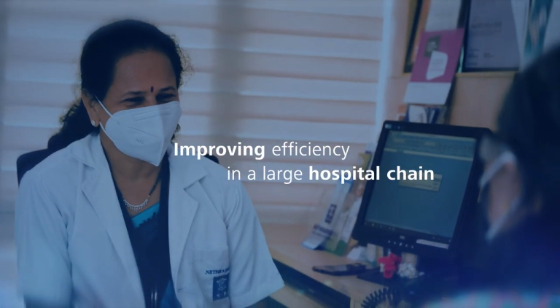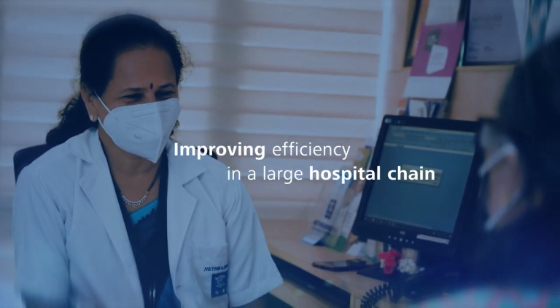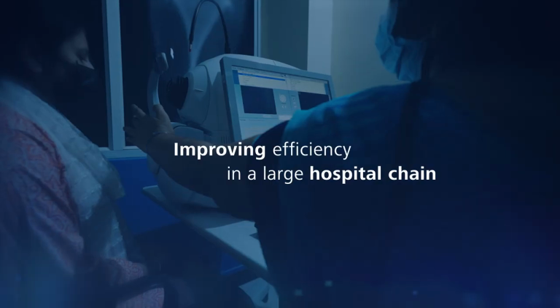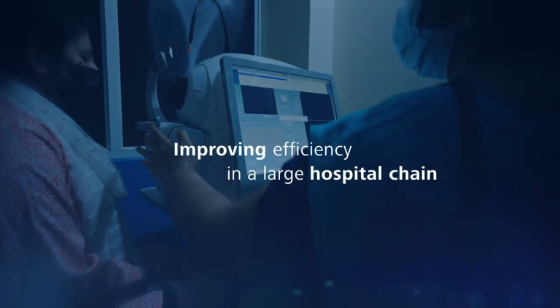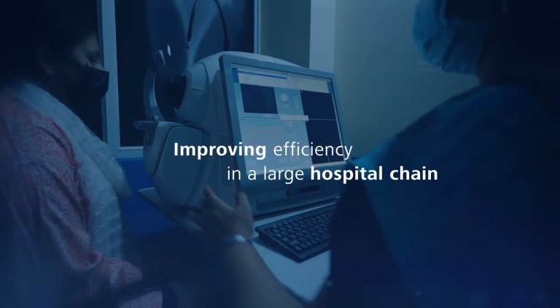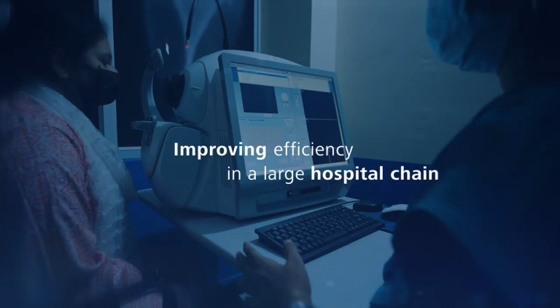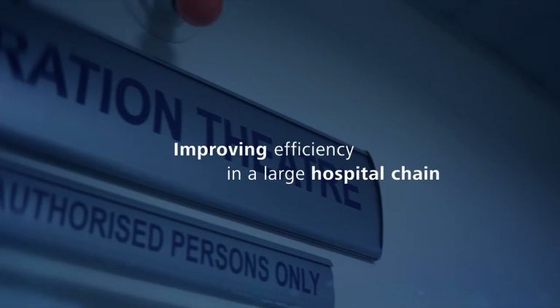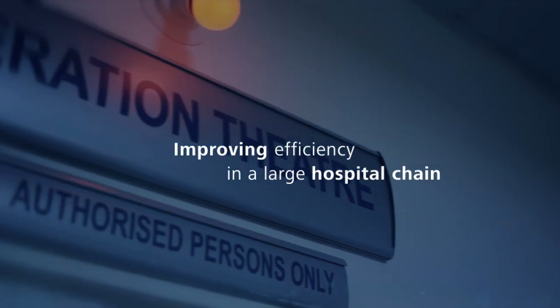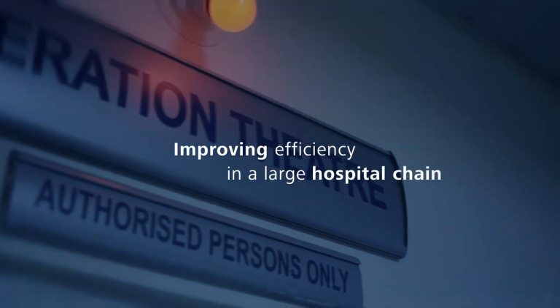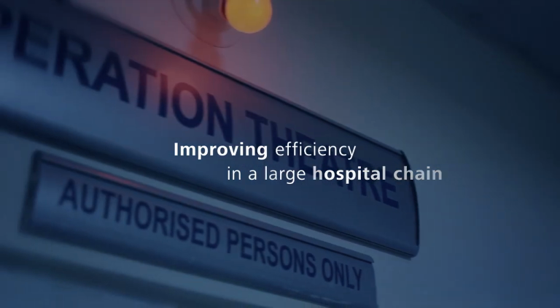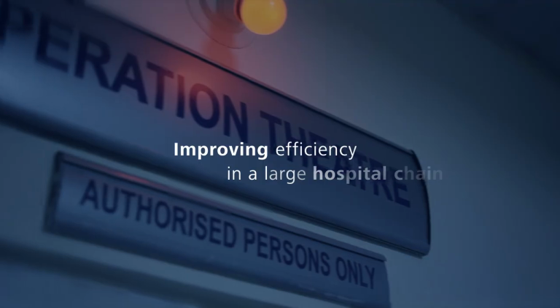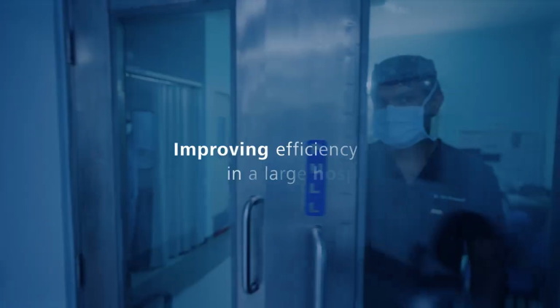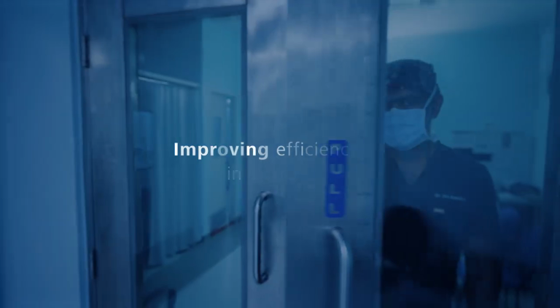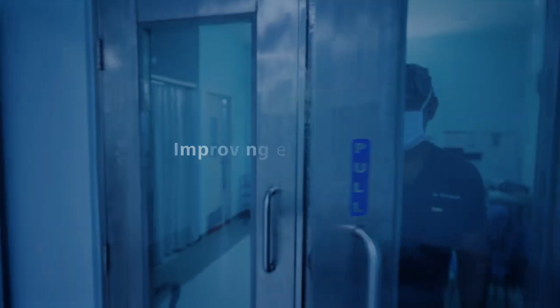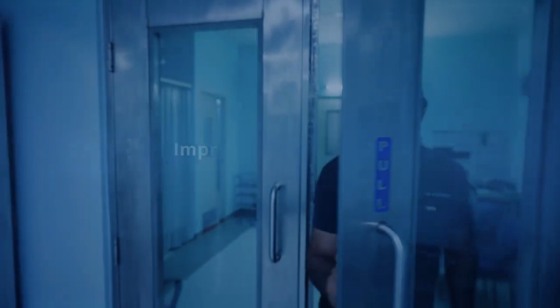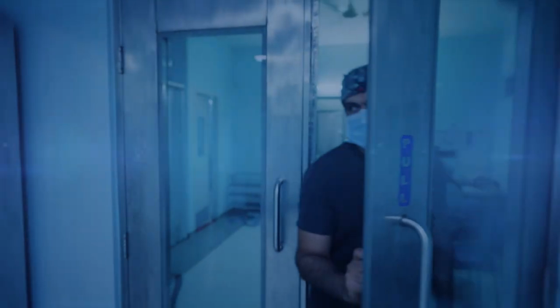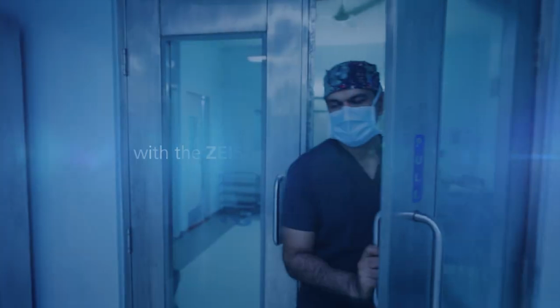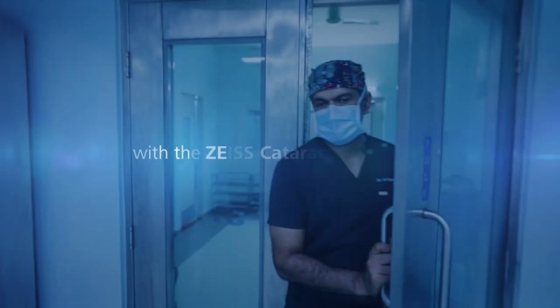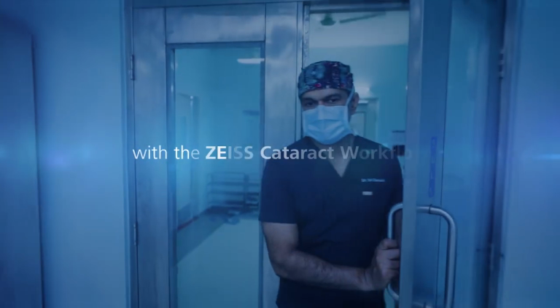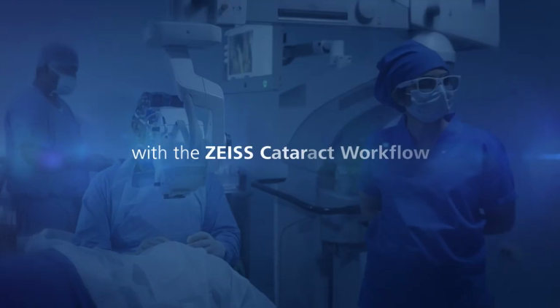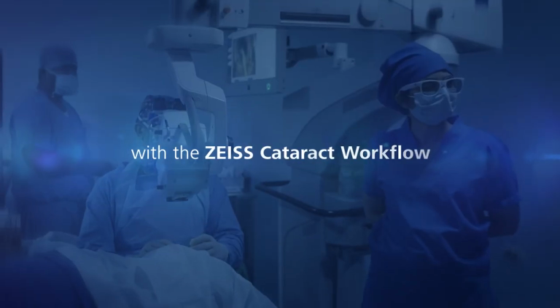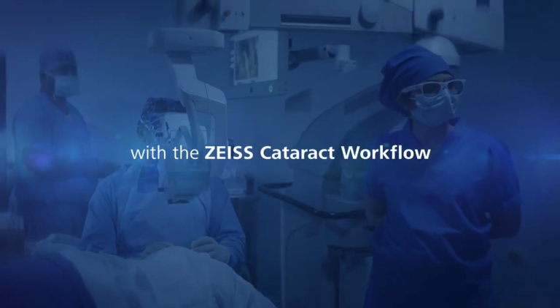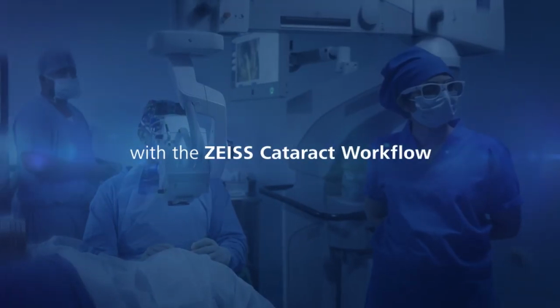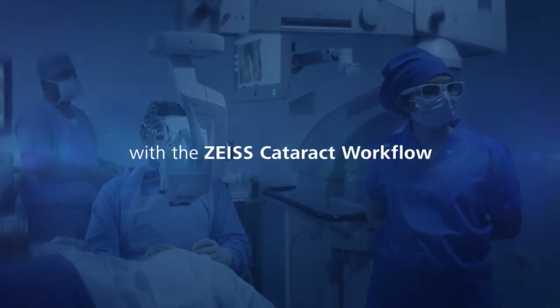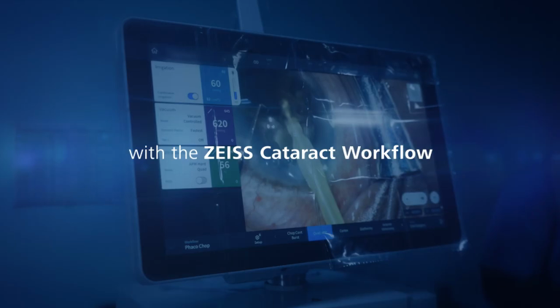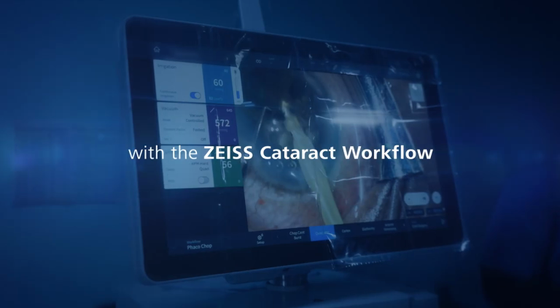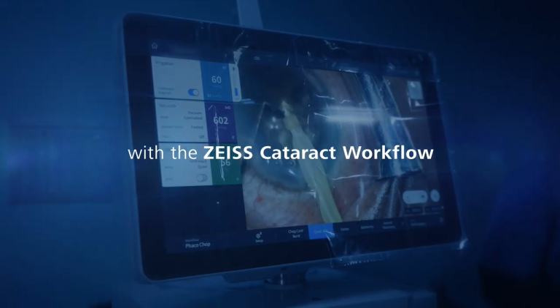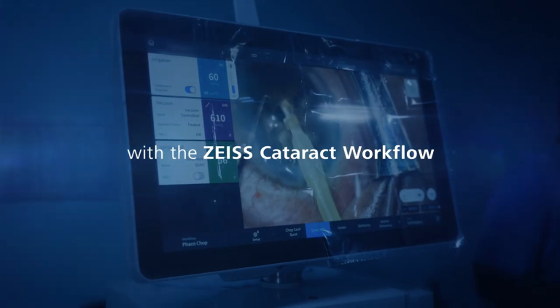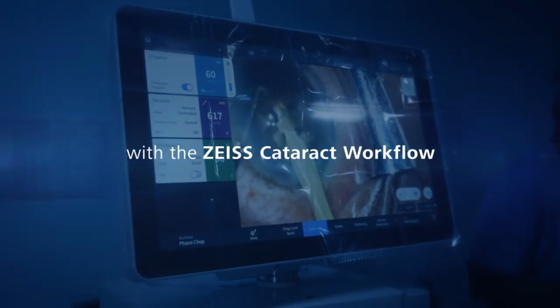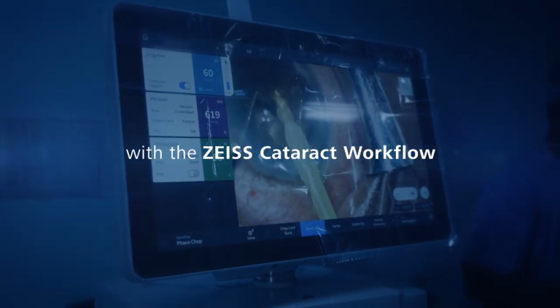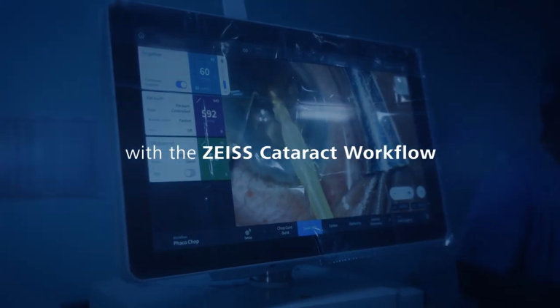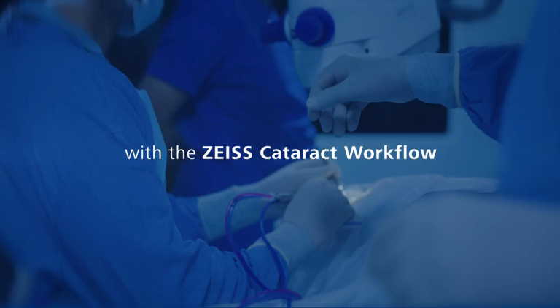This is what you want to see. Efficiency, safety, more patients that can be accommodated and better results.